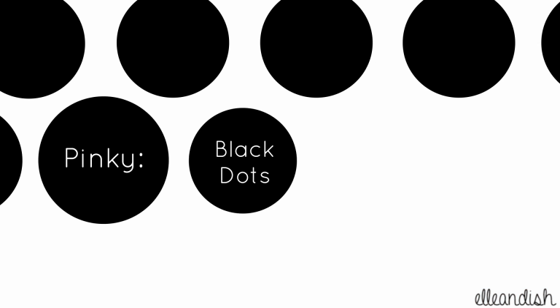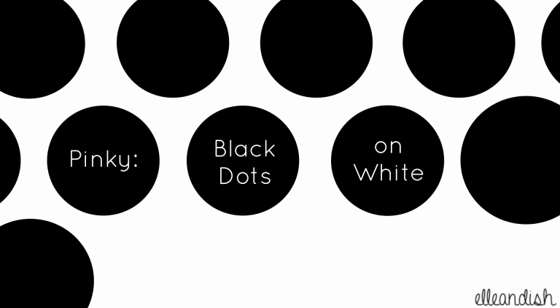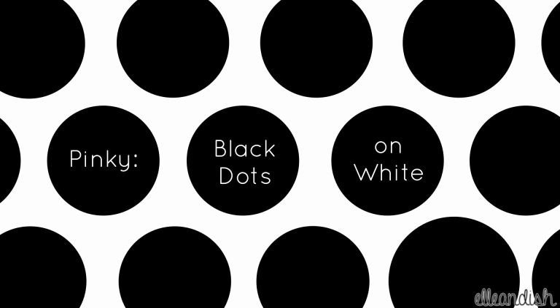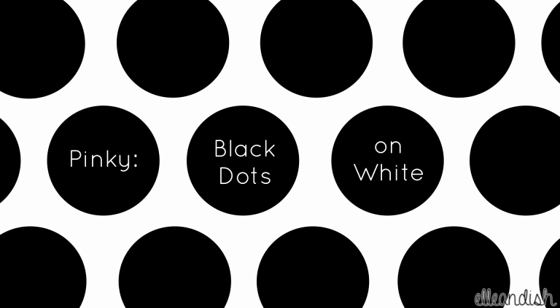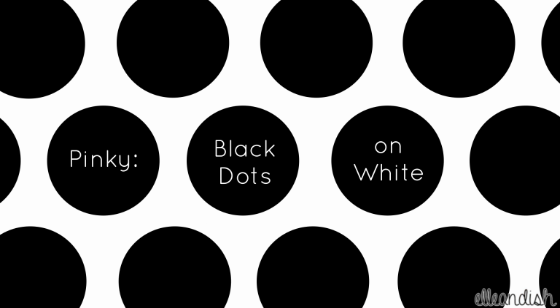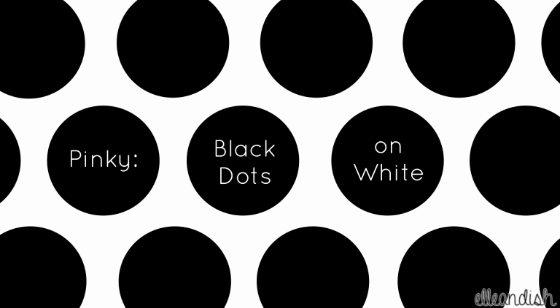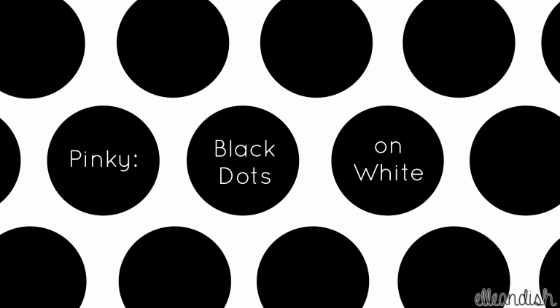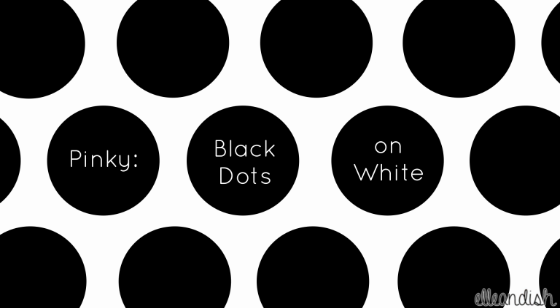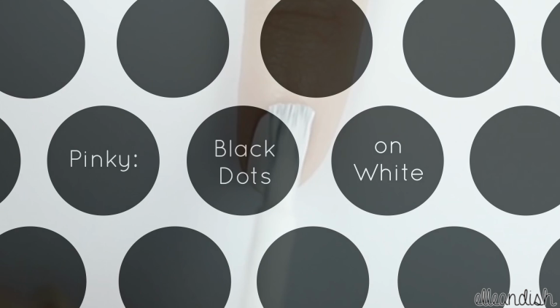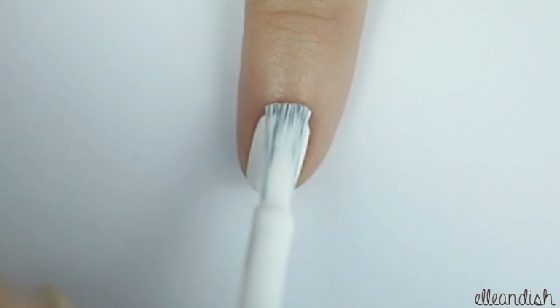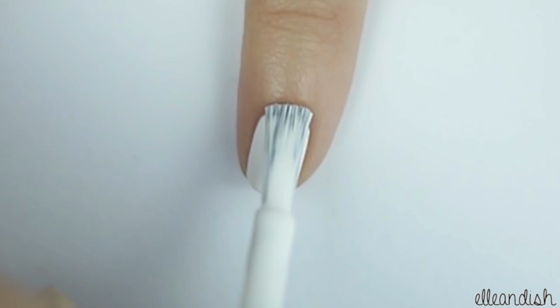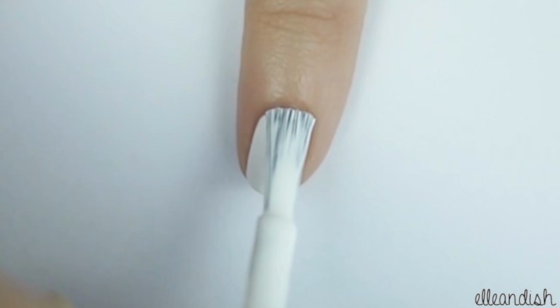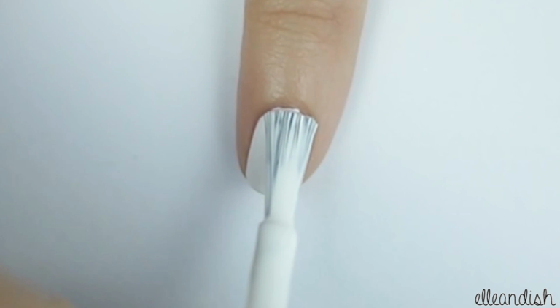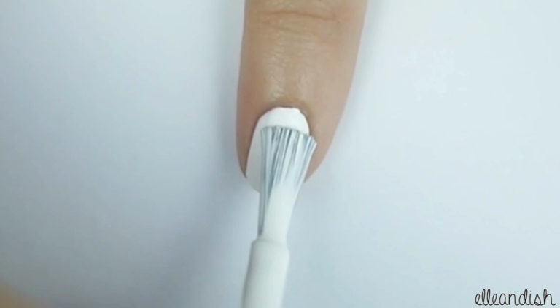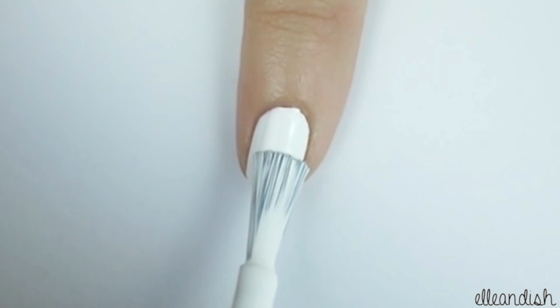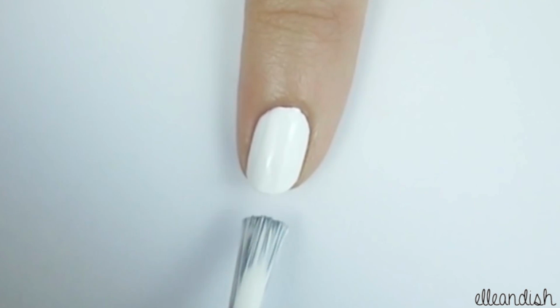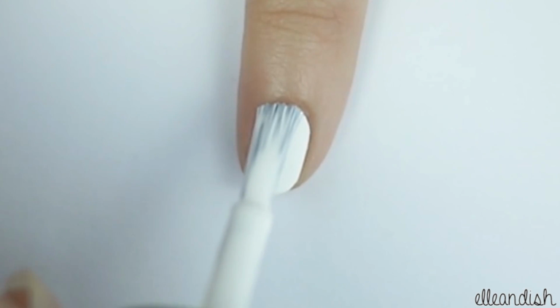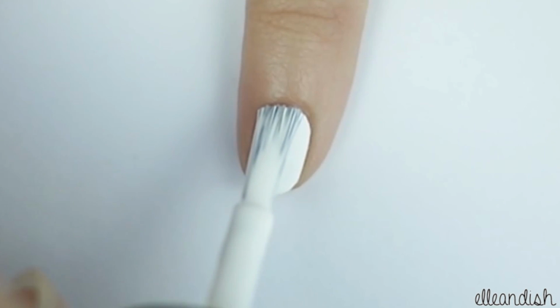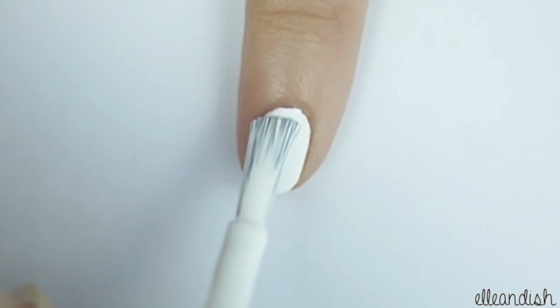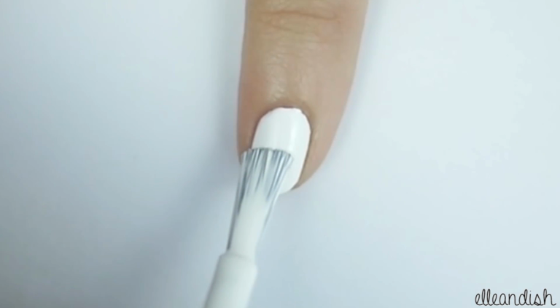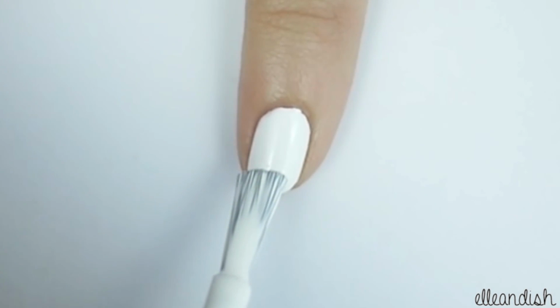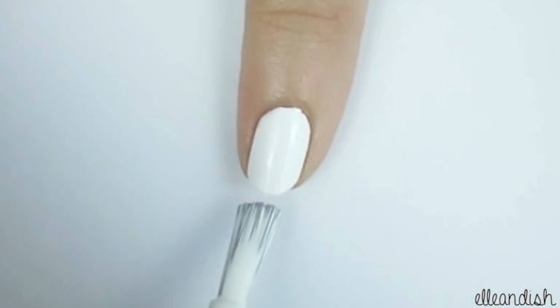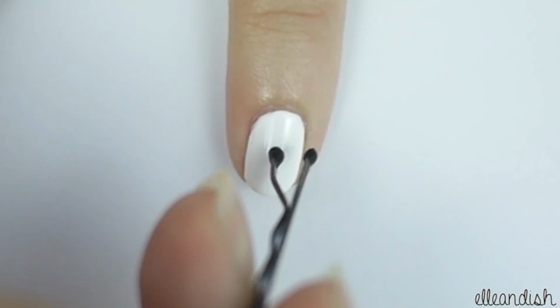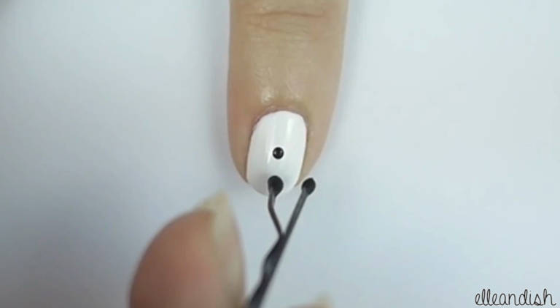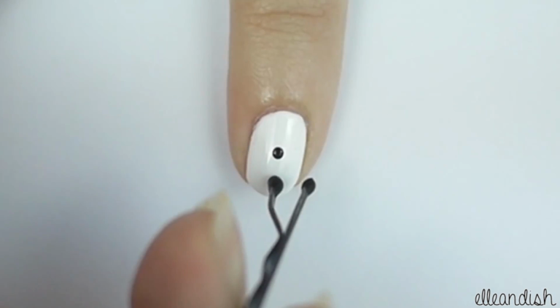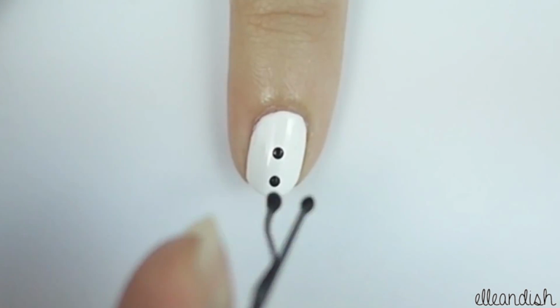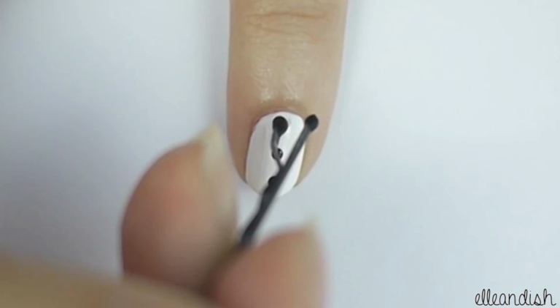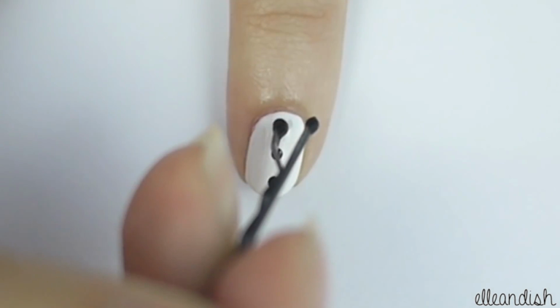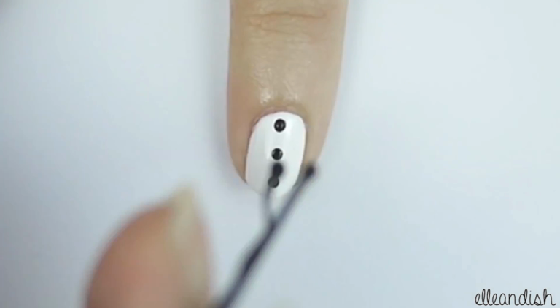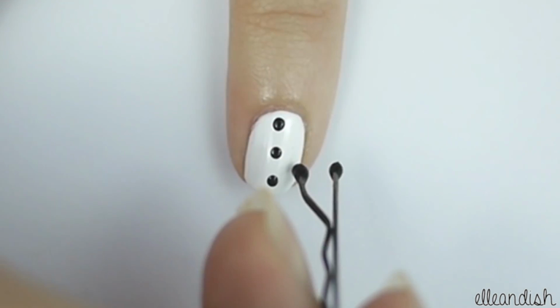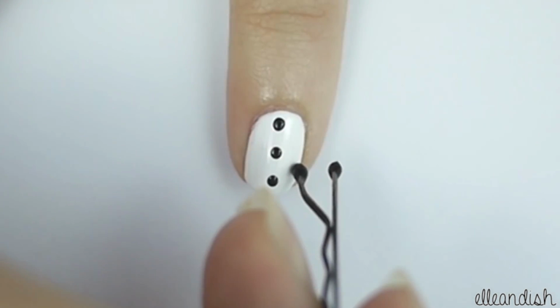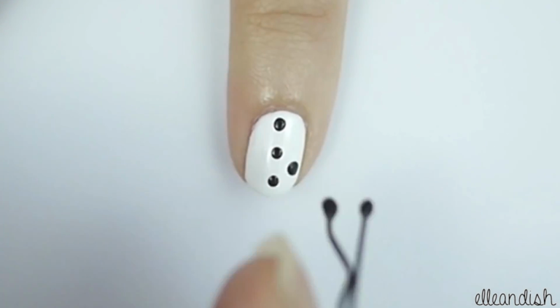Just one more finger left. Paint your pinky with white polish. Then, with your bobby pin, apply black polka dots.